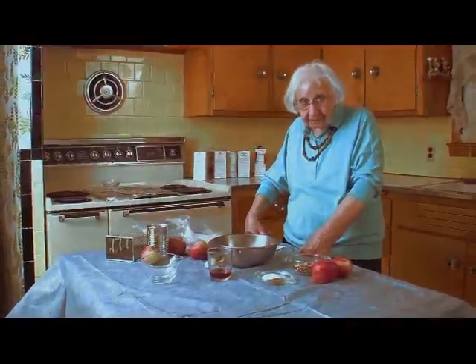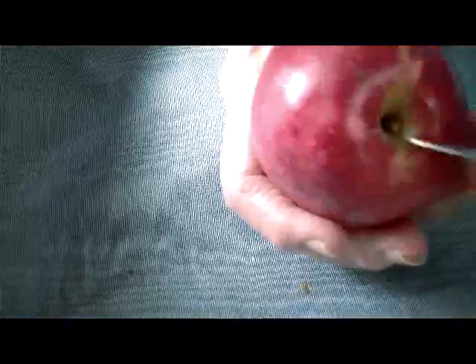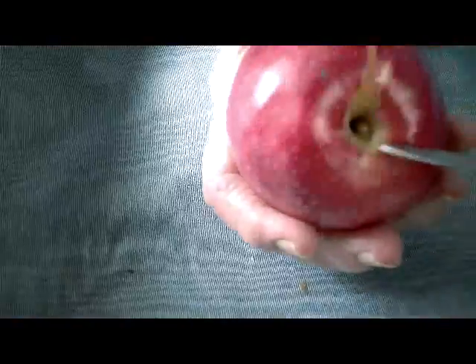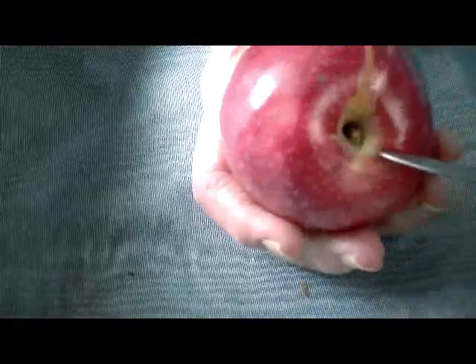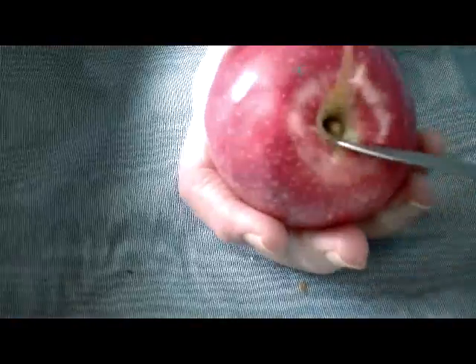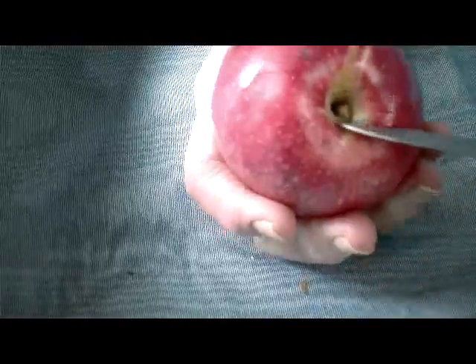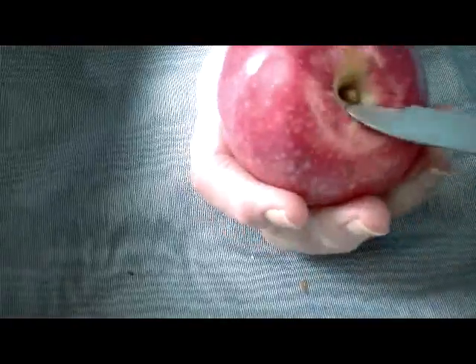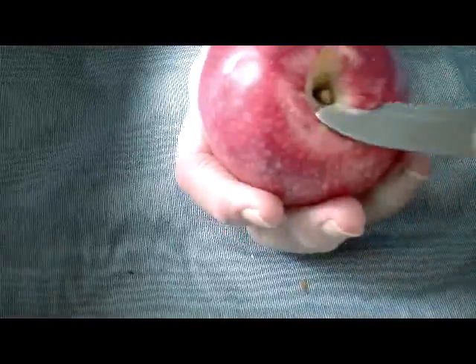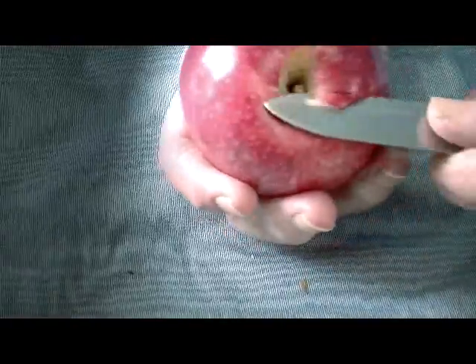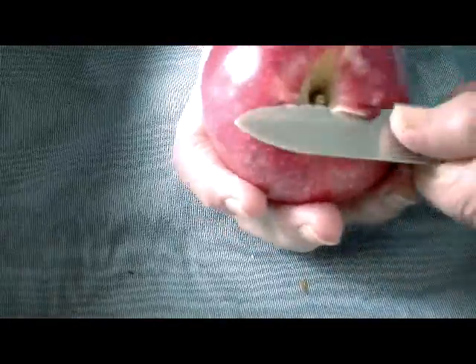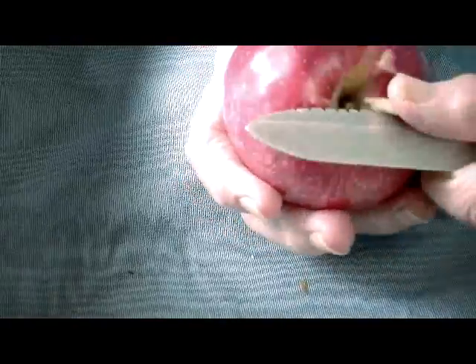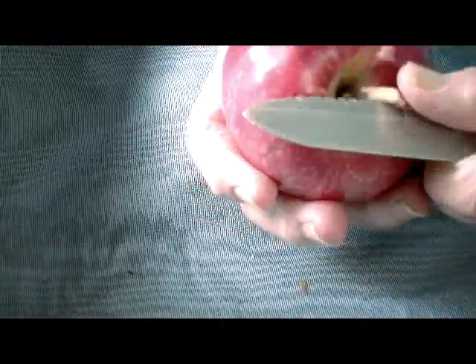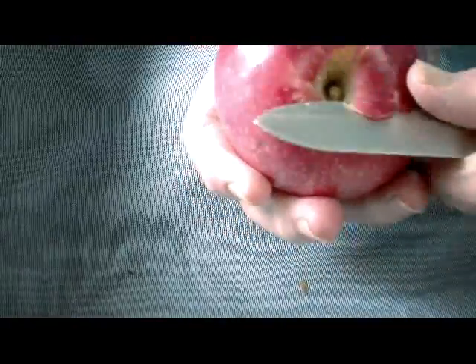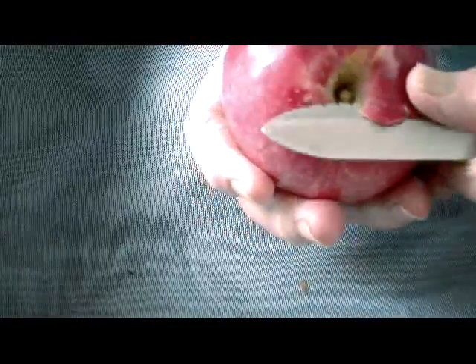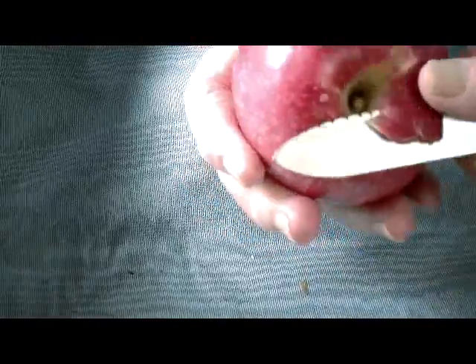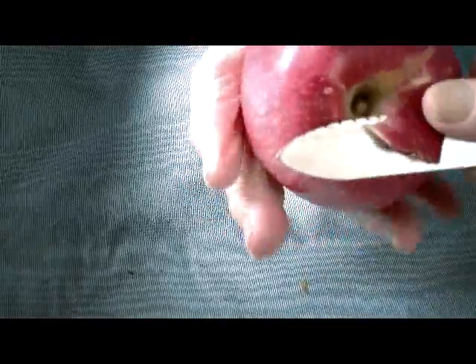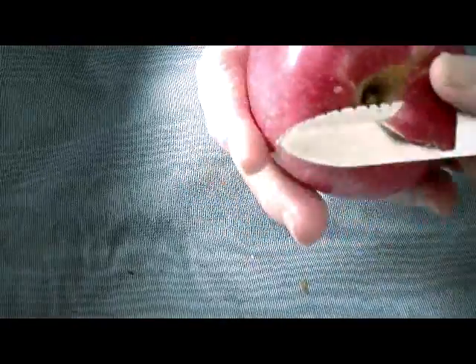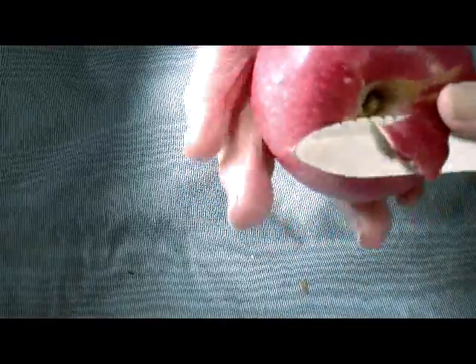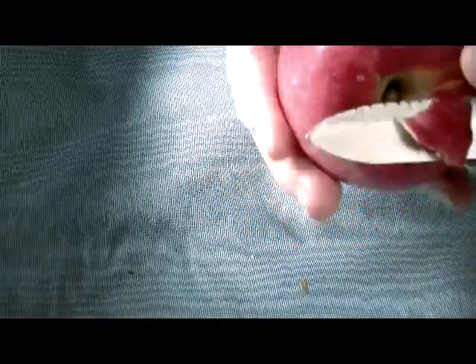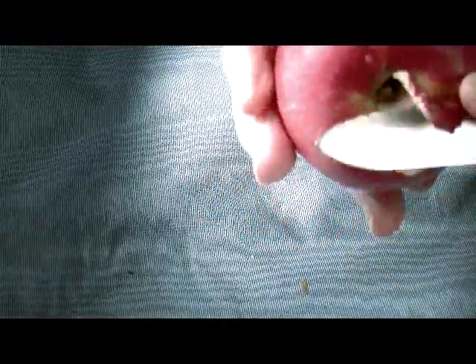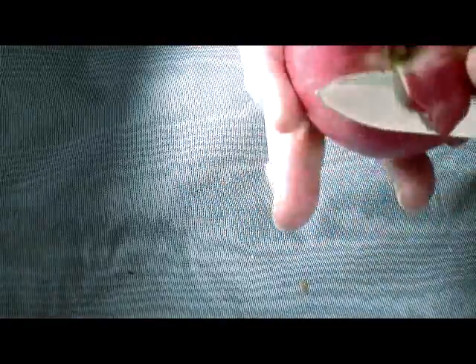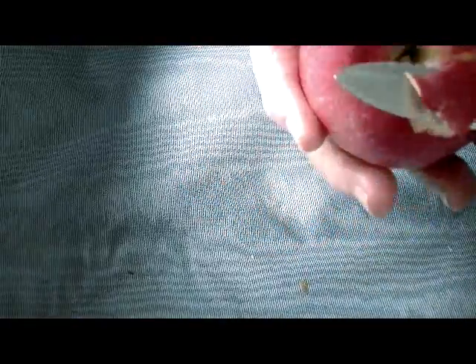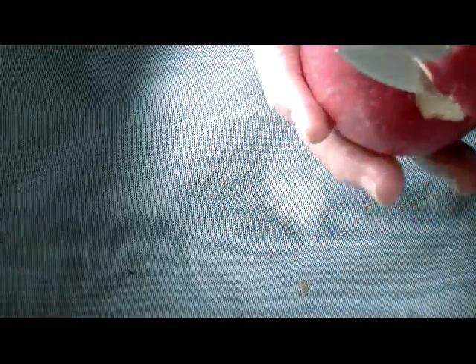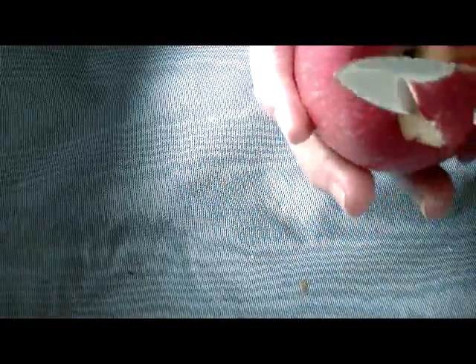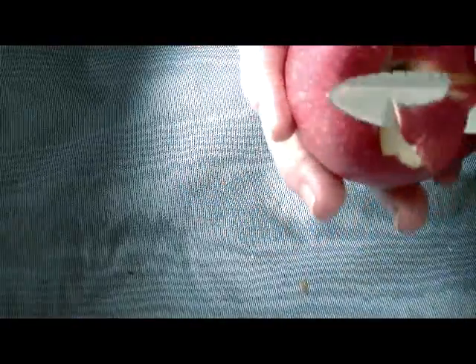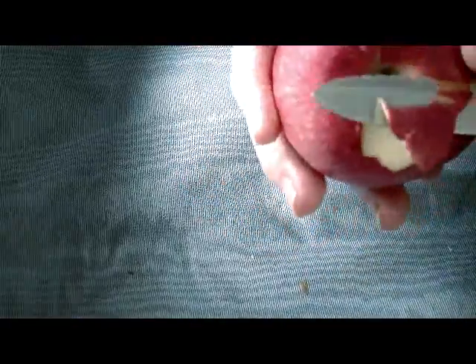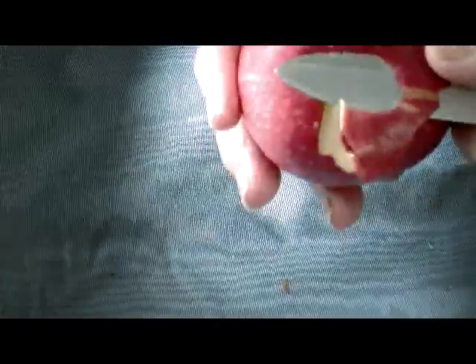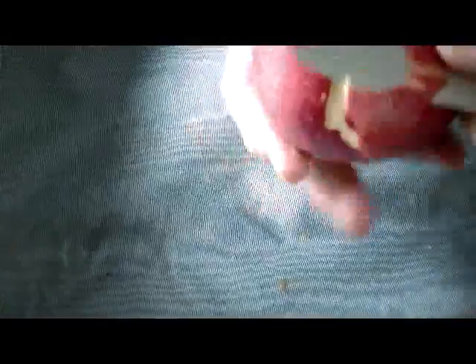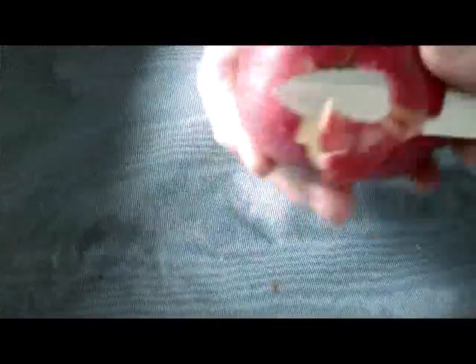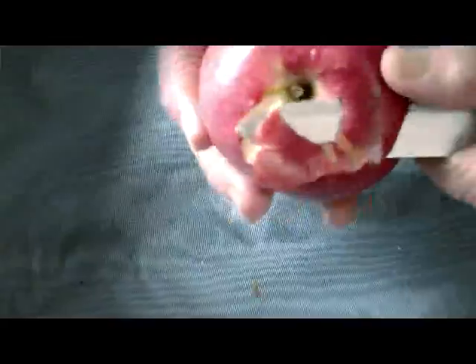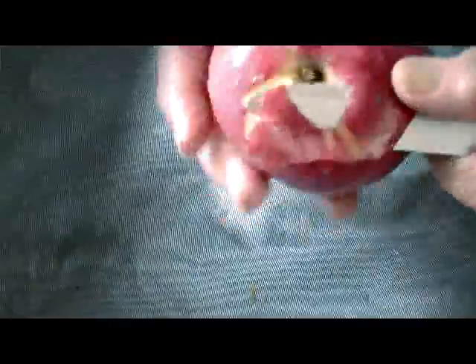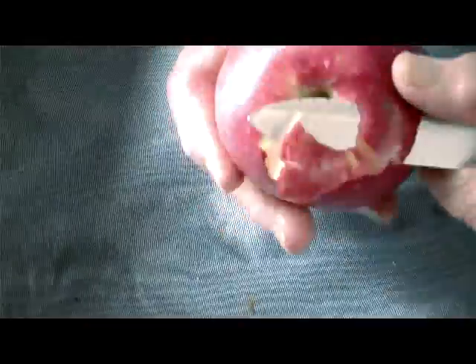Let me show you how I peel my apple in order to get the most apple out of it.